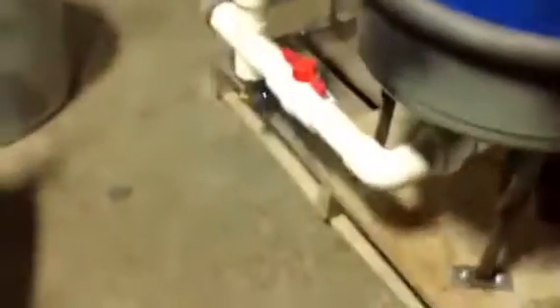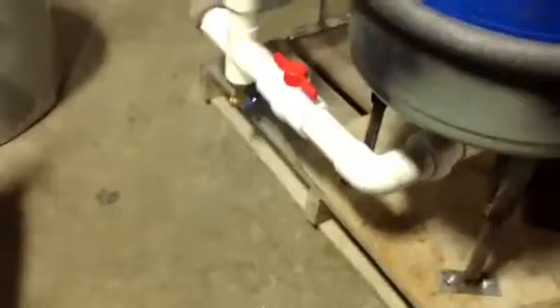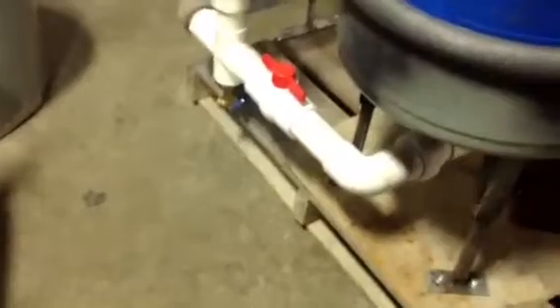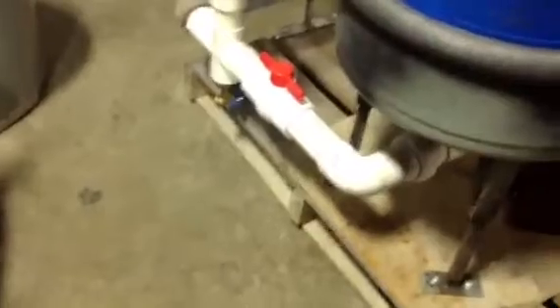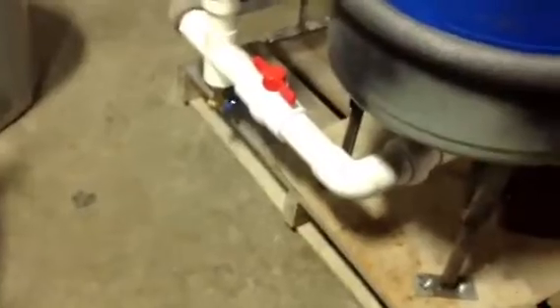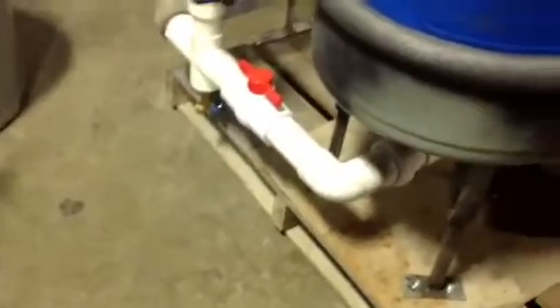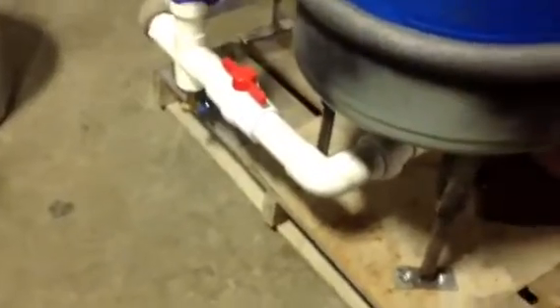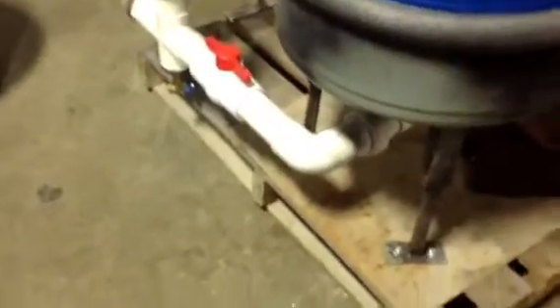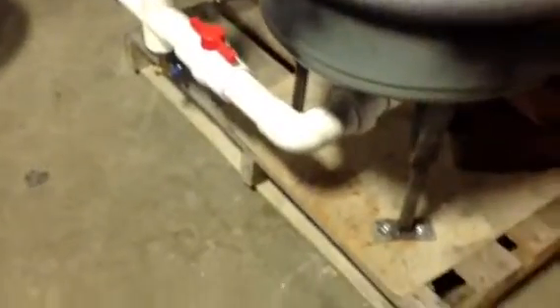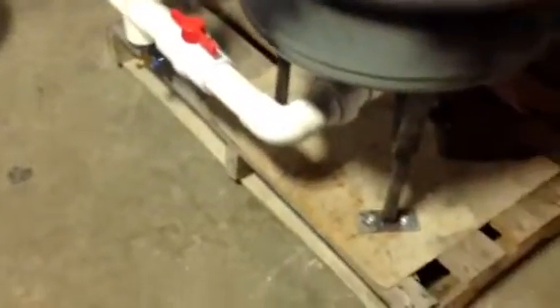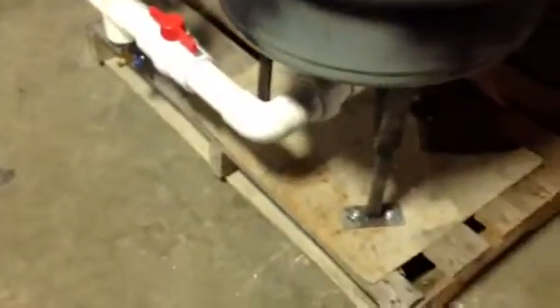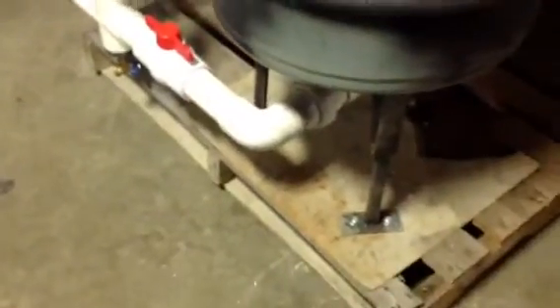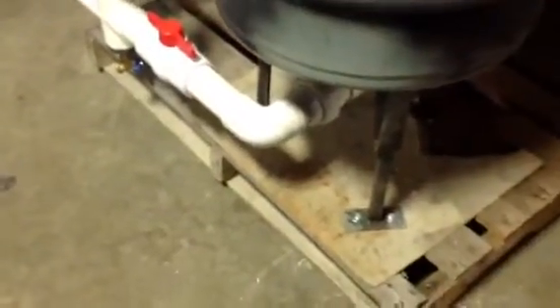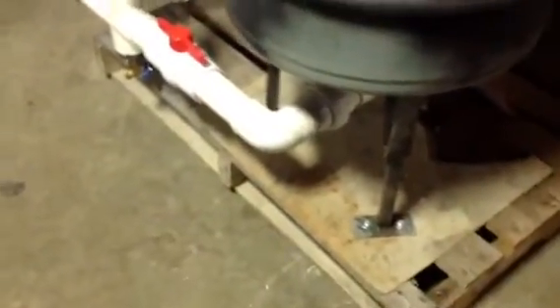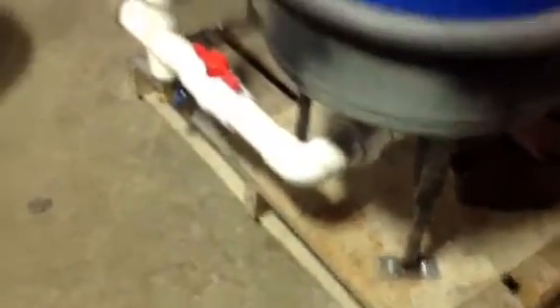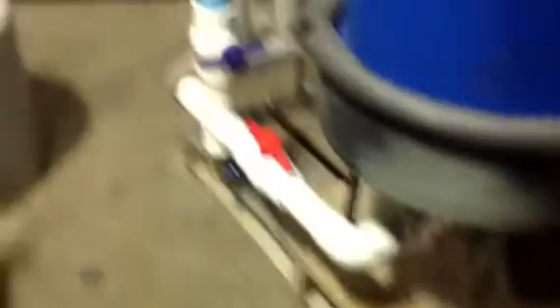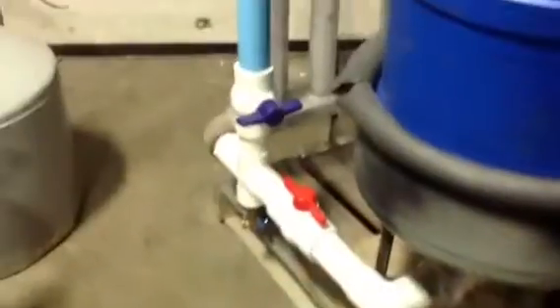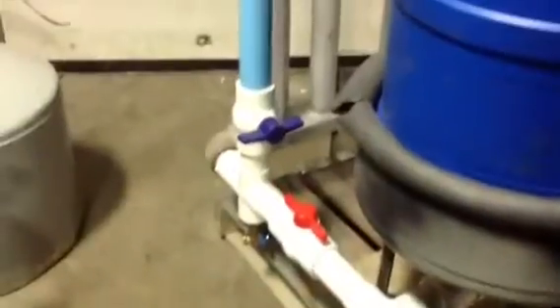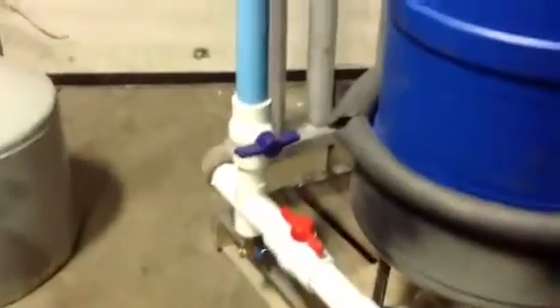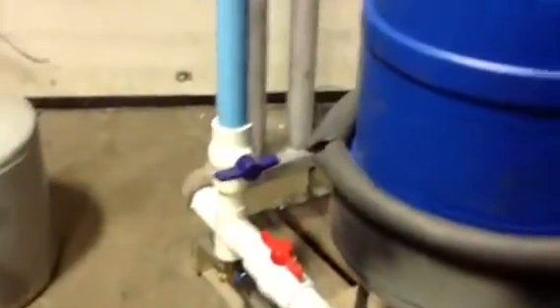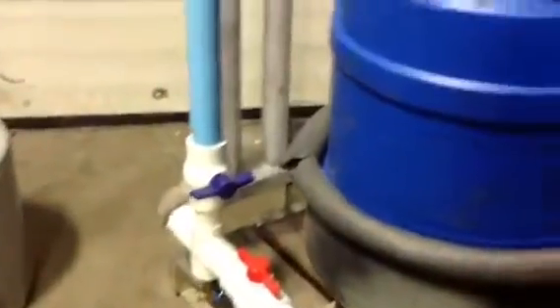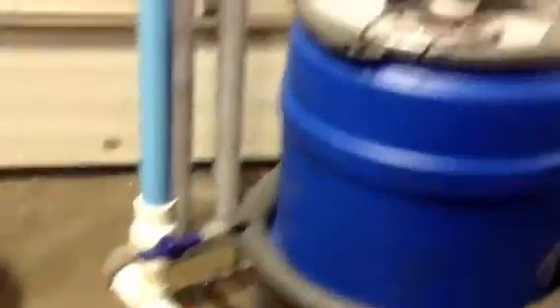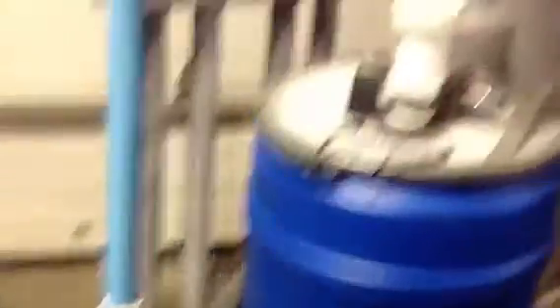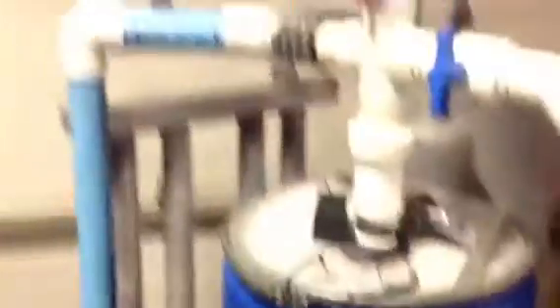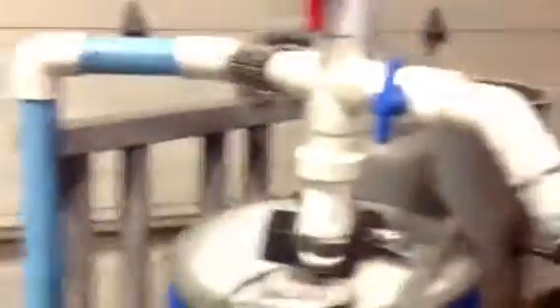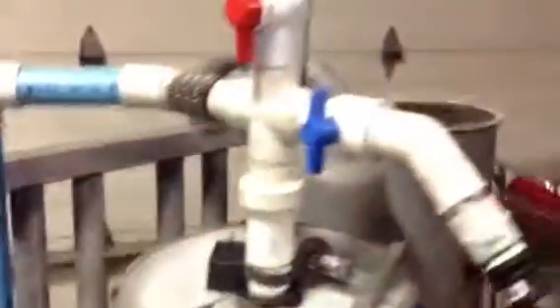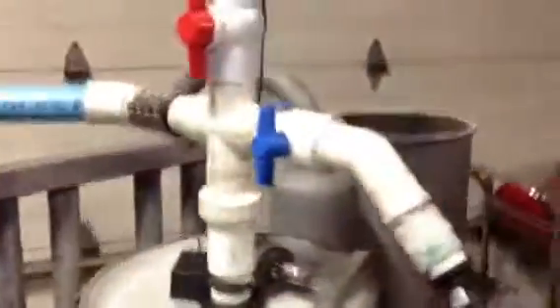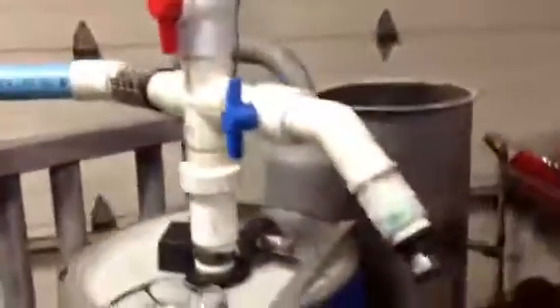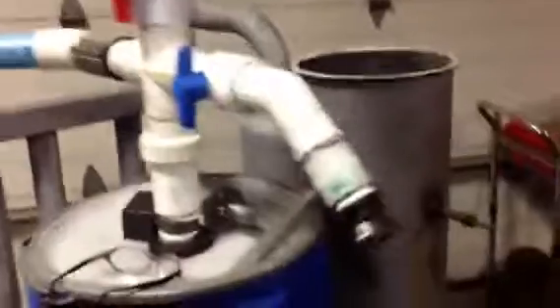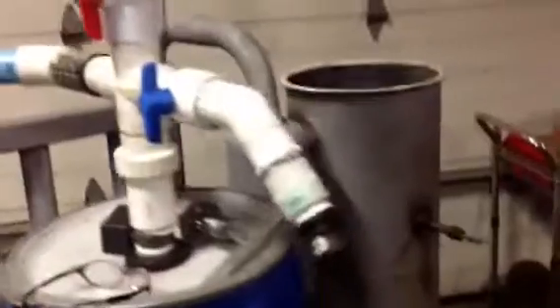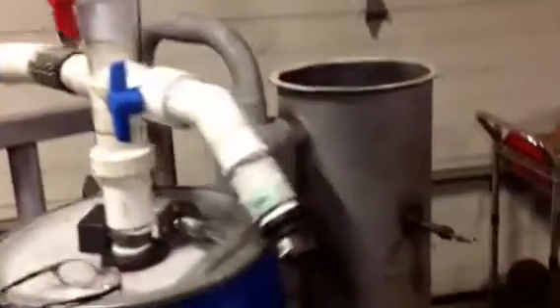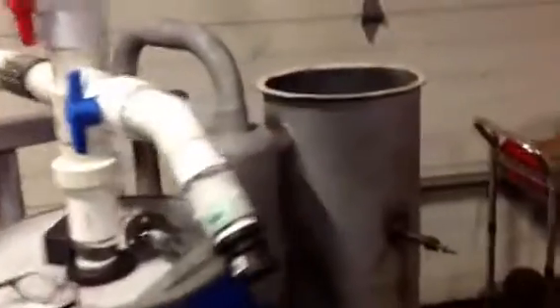It's all plumbed in. Almost ready to rock and roll.